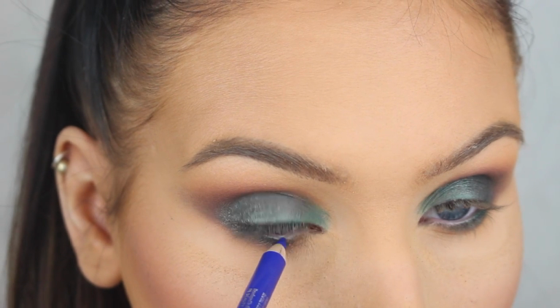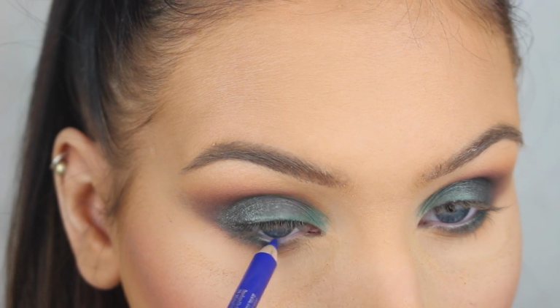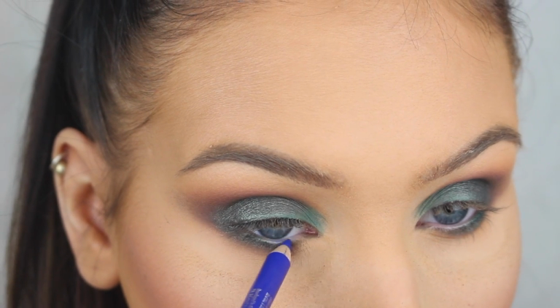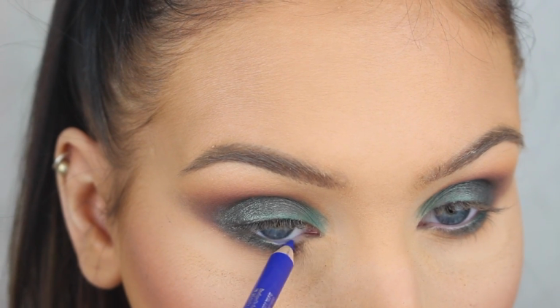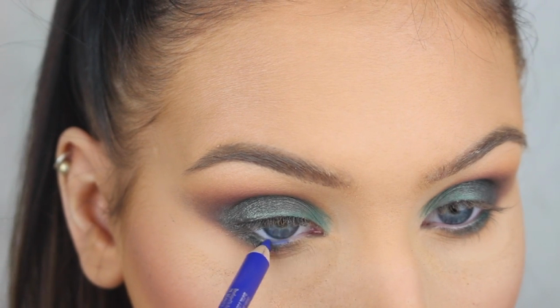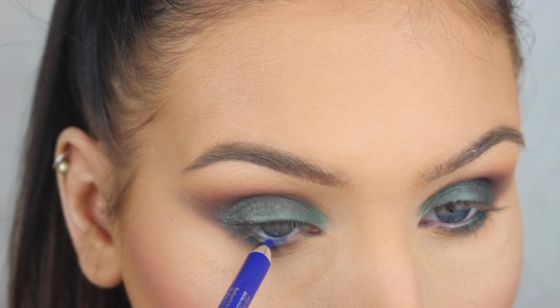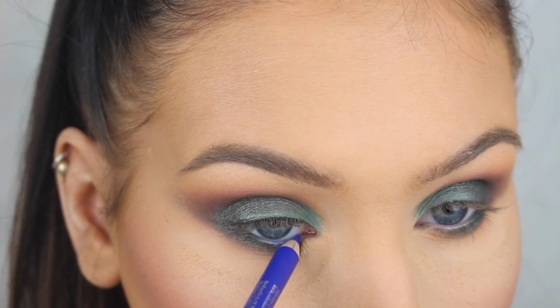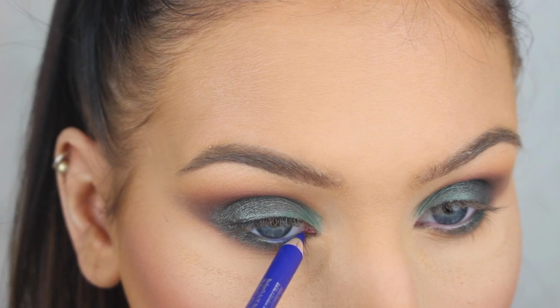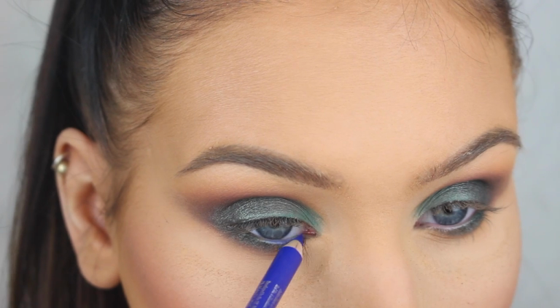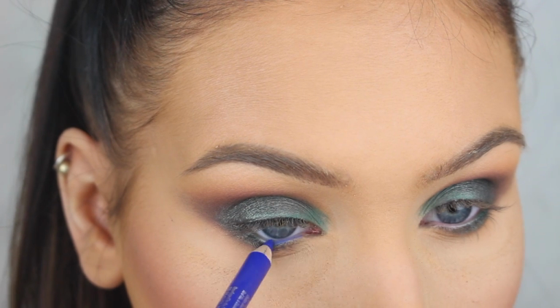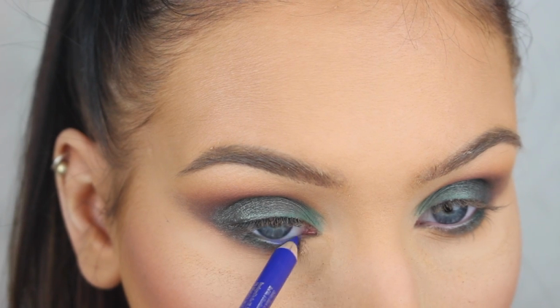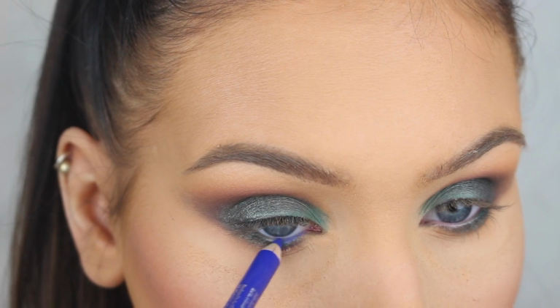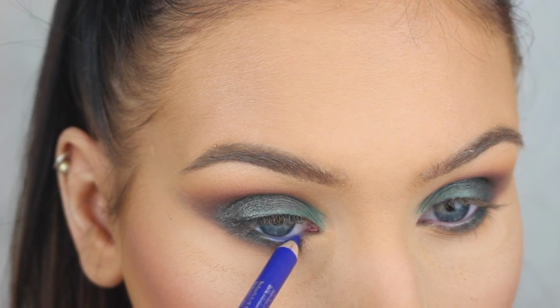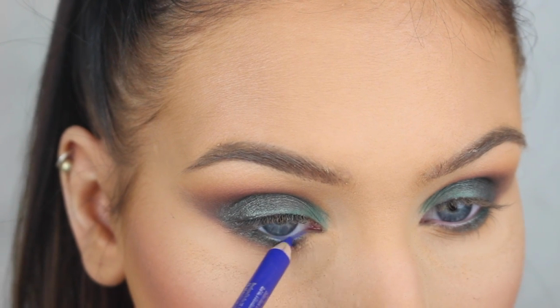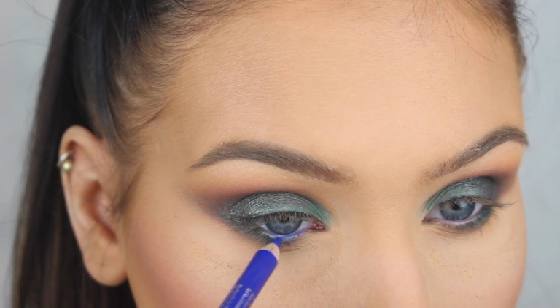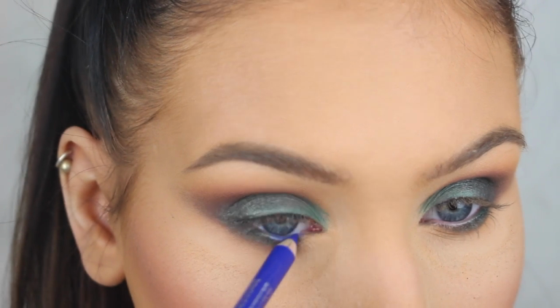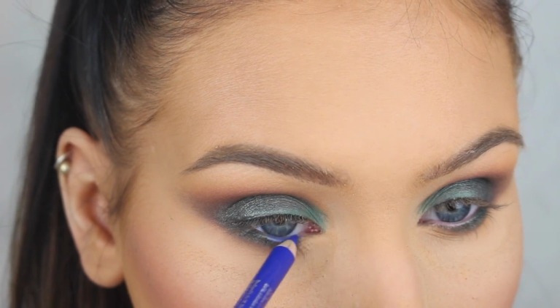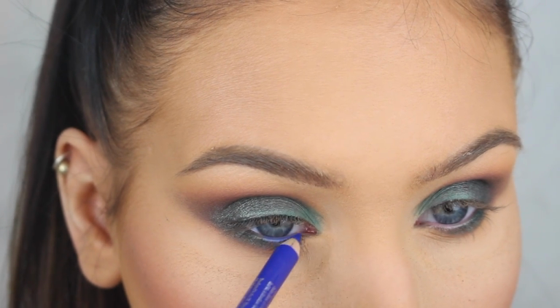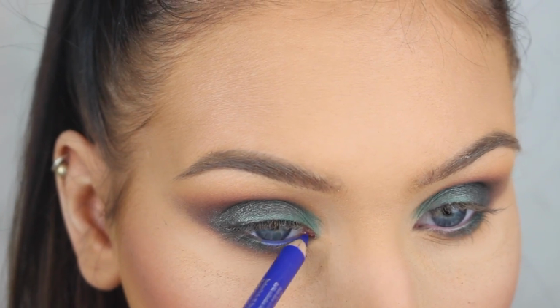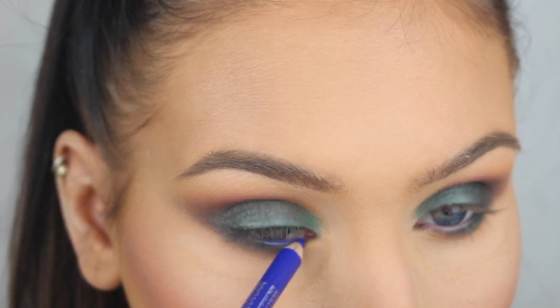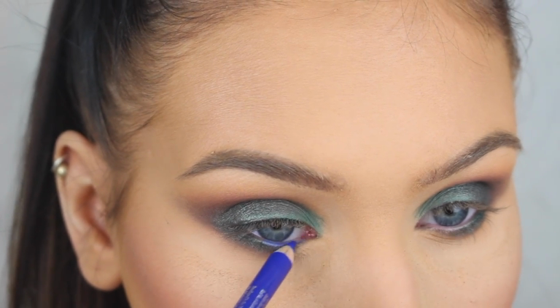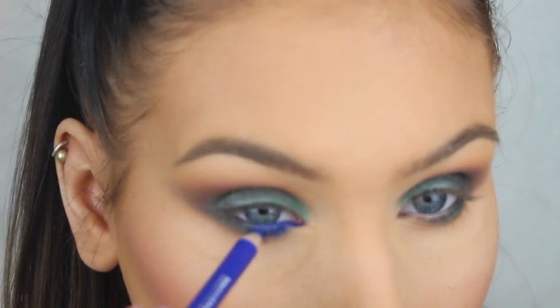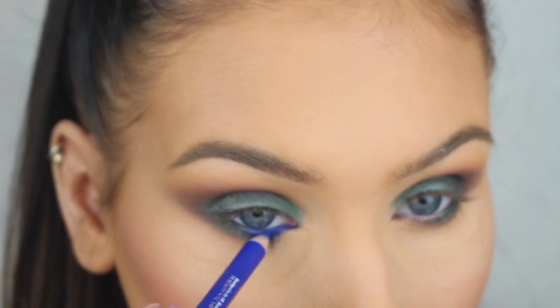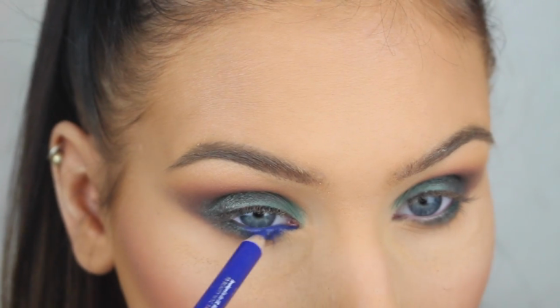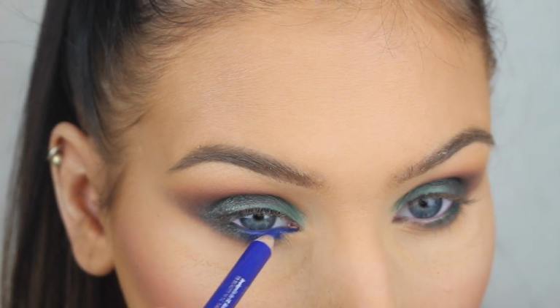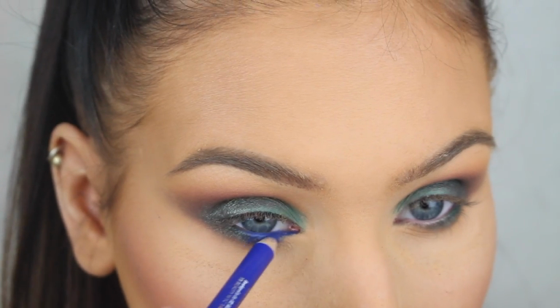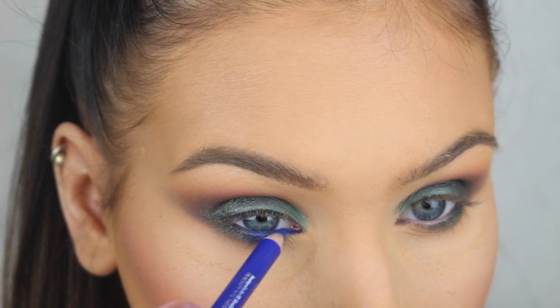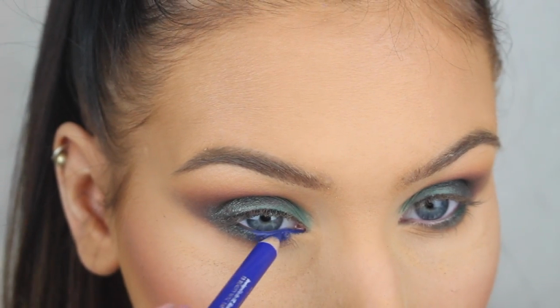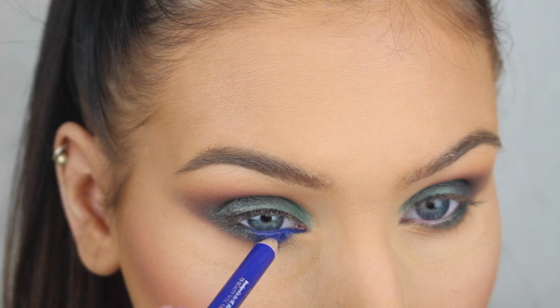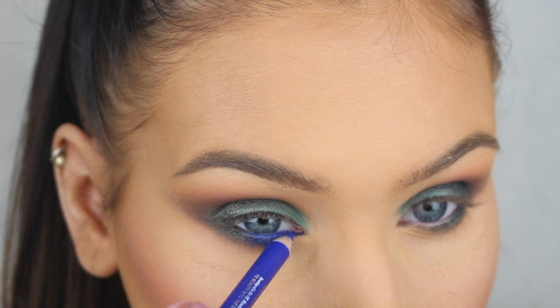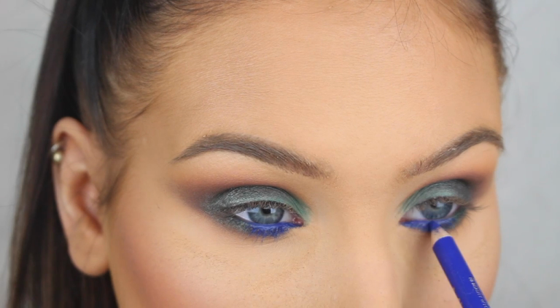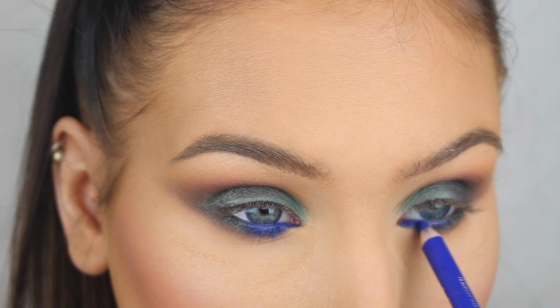Now I'm applying this beautiful blue pencil on the inner half of my lower lash line and waterline, and then I'm going to set it with the blue eyeshadow.